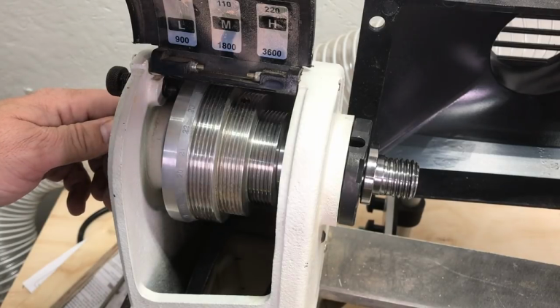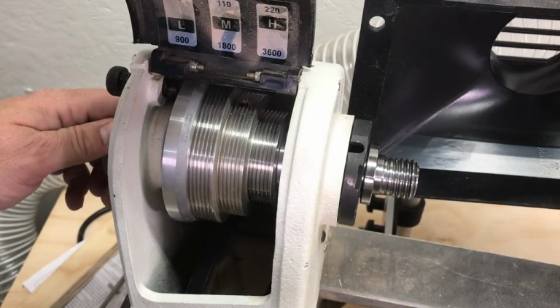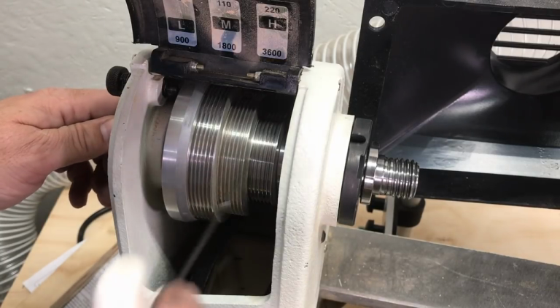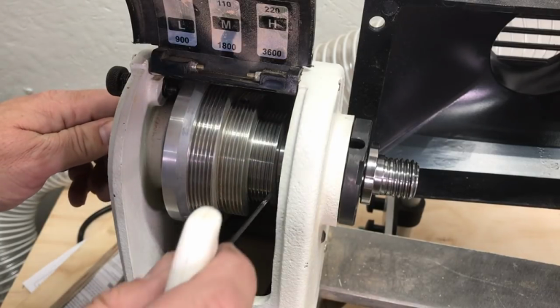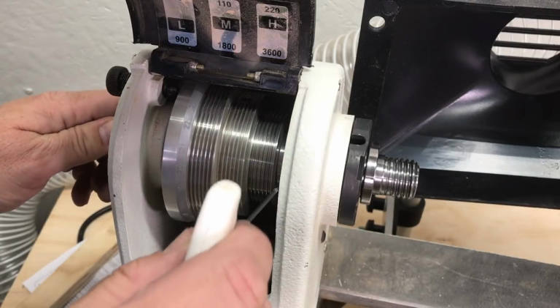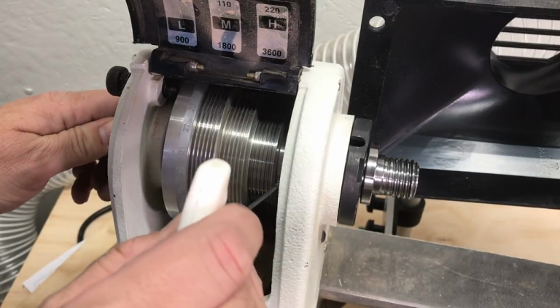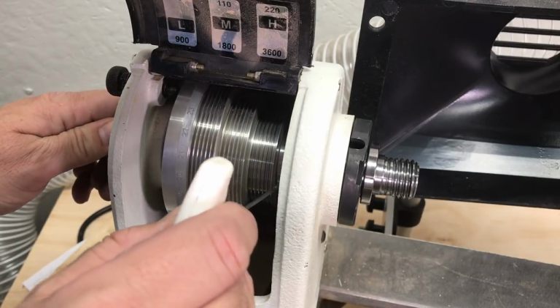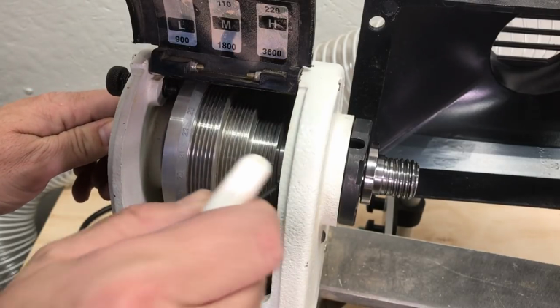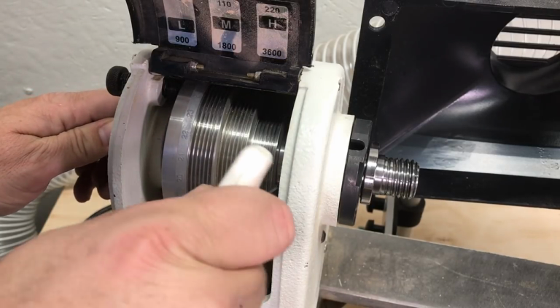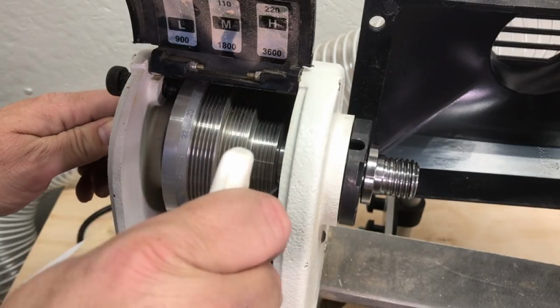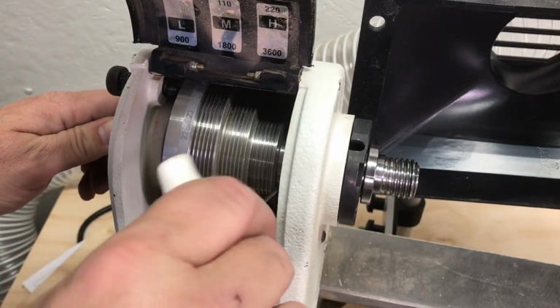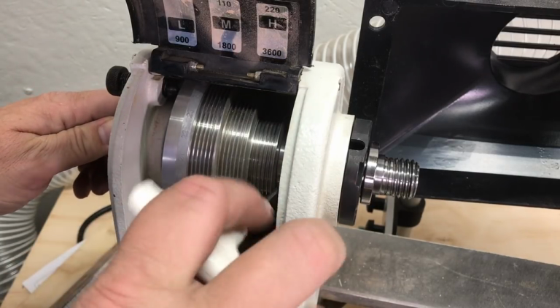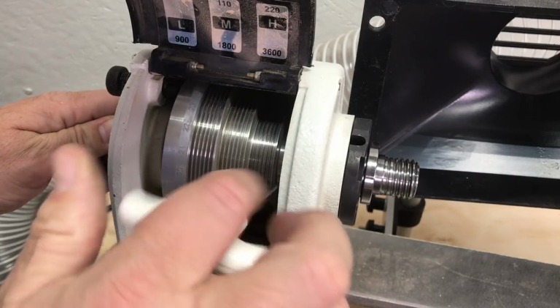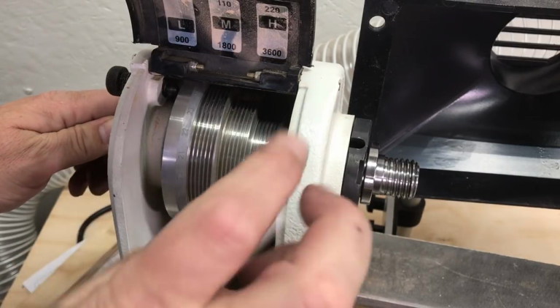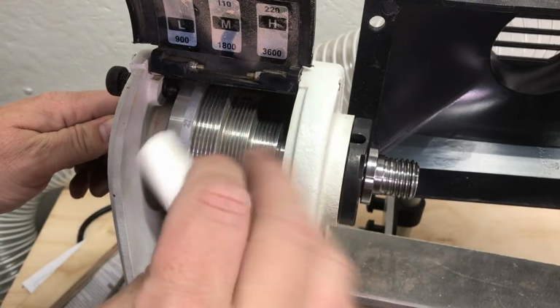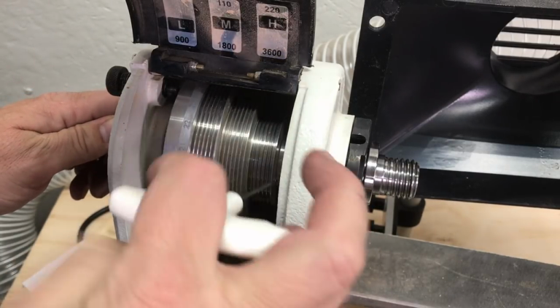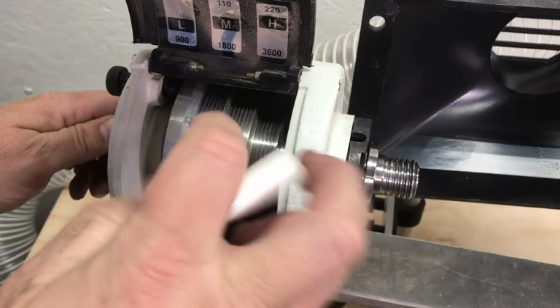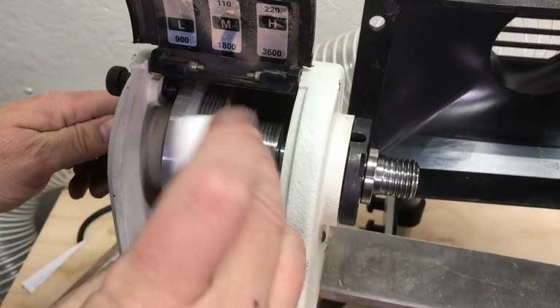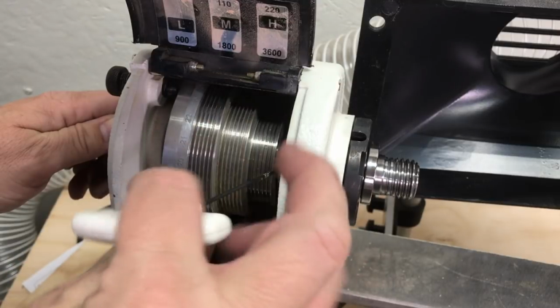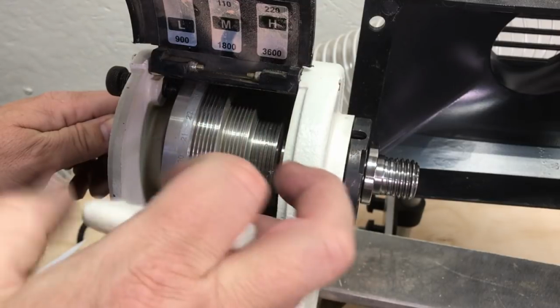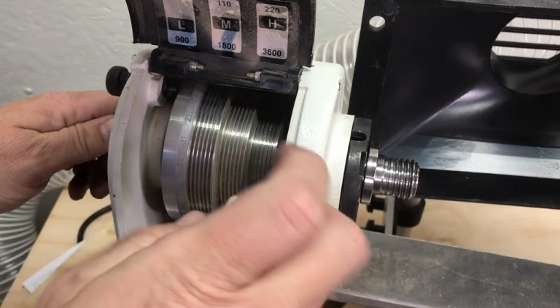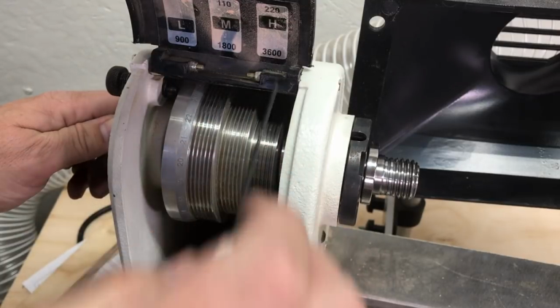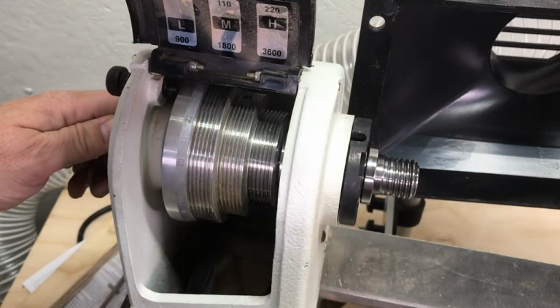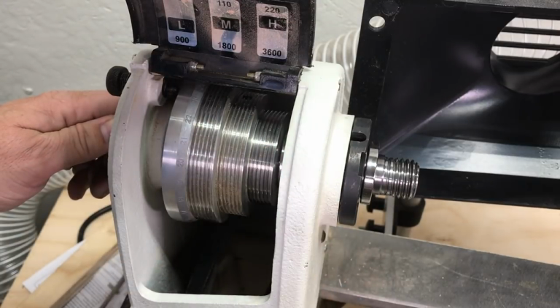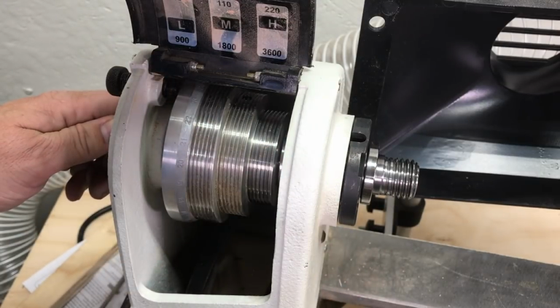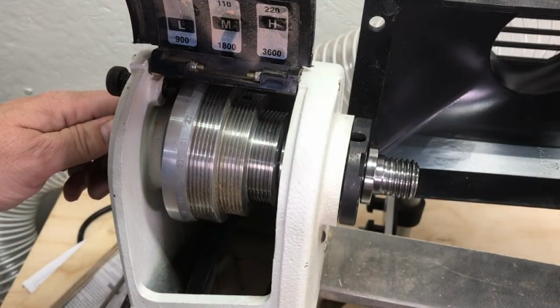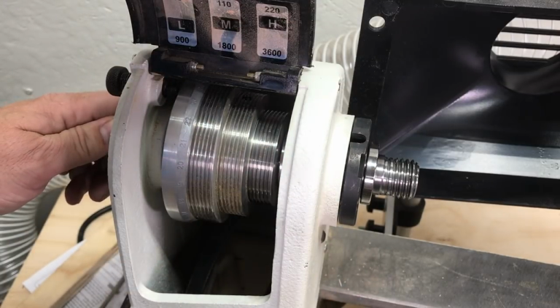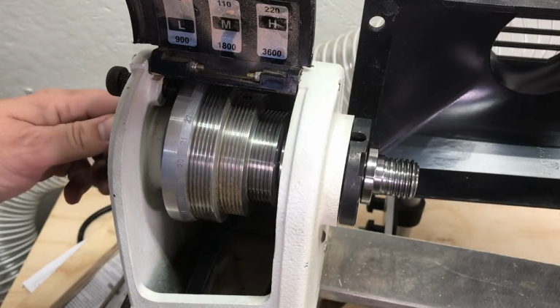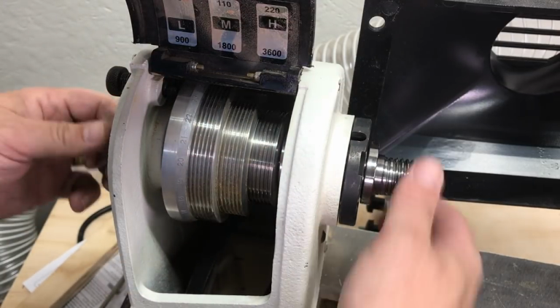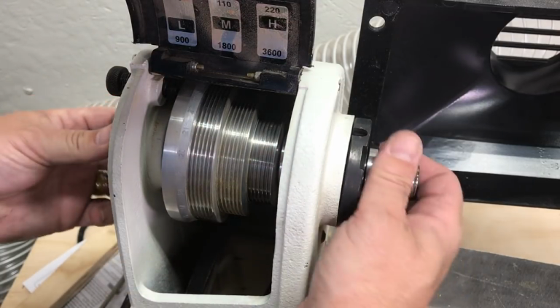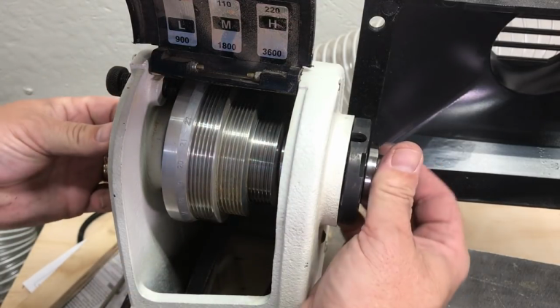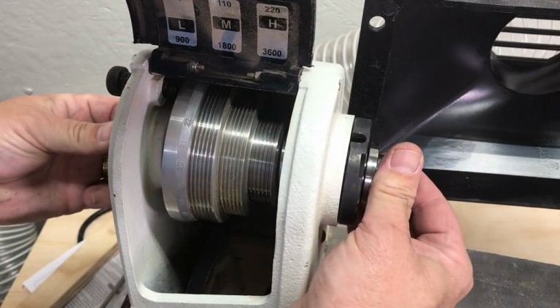Alright, make sure before you start tightening stuff down that you put the belt back on.